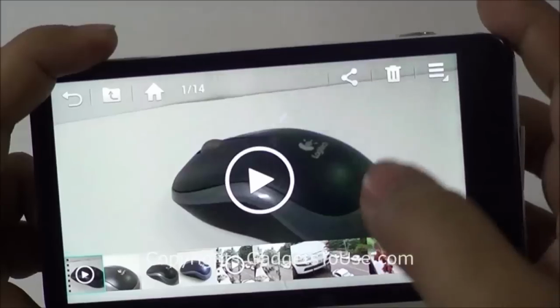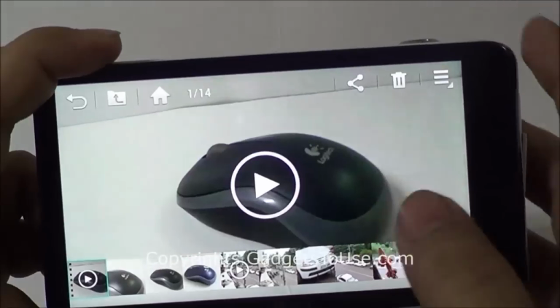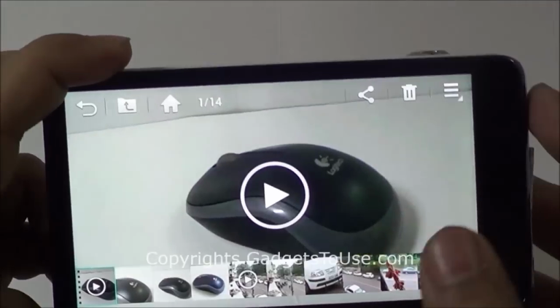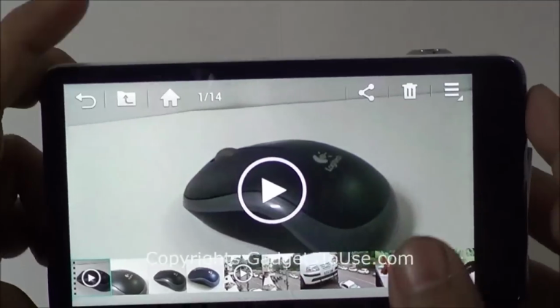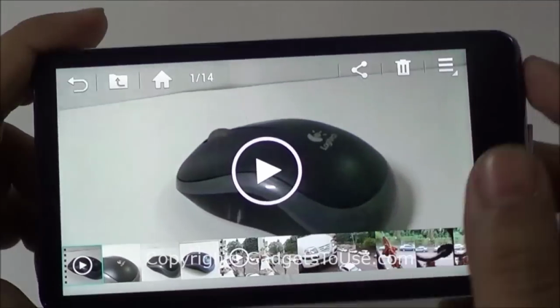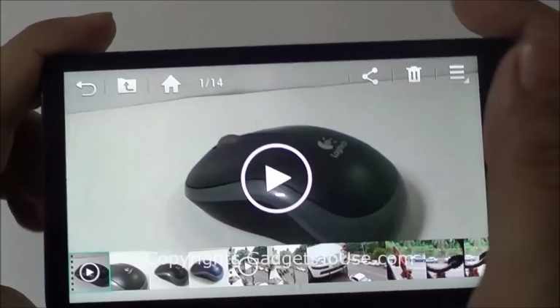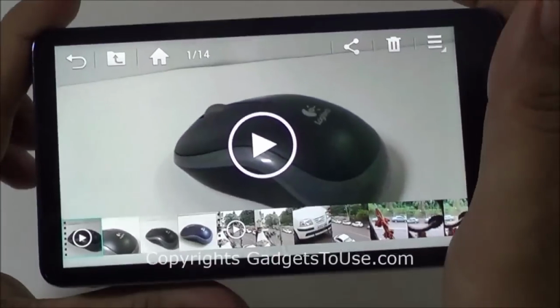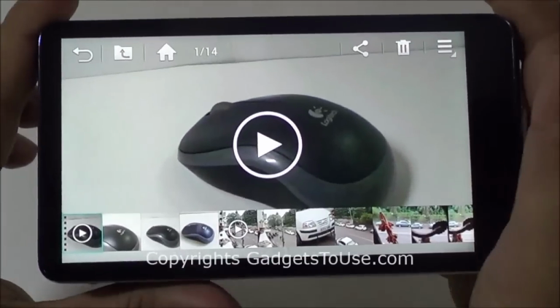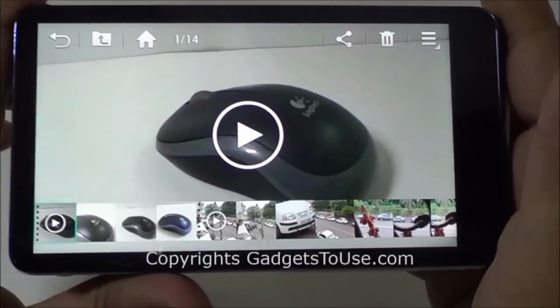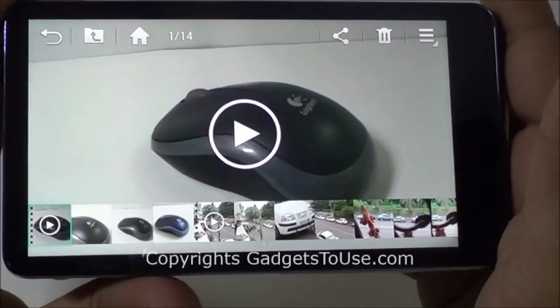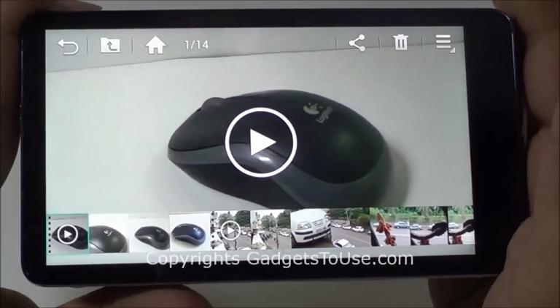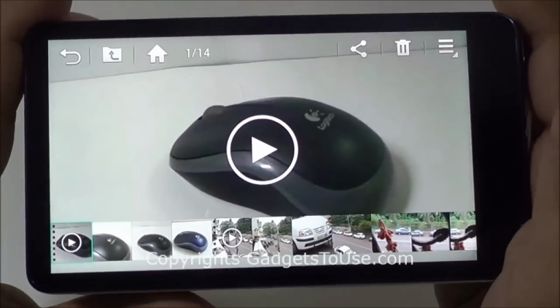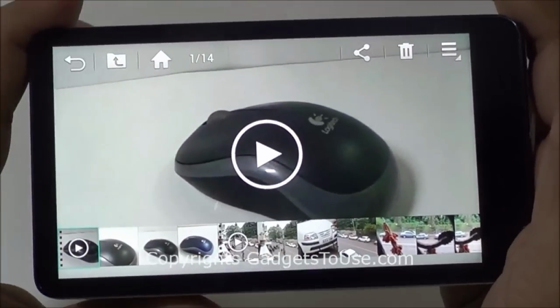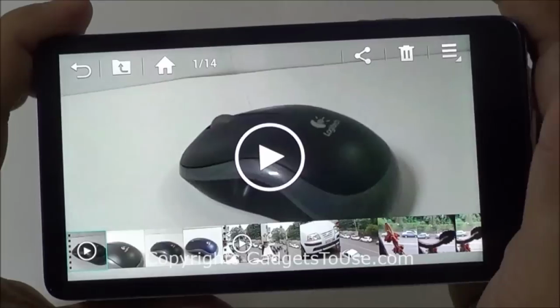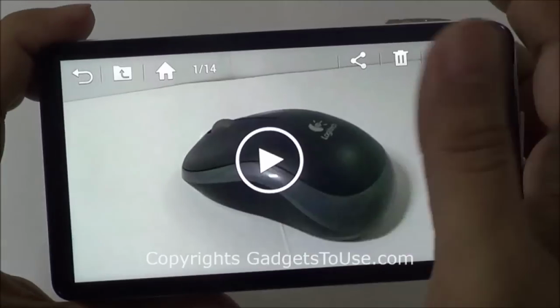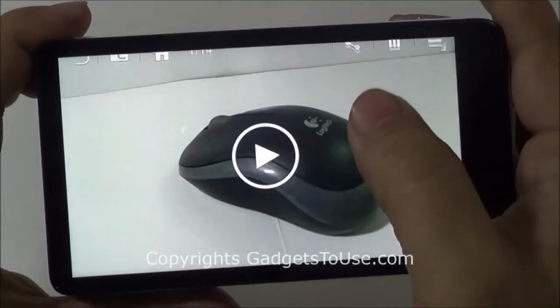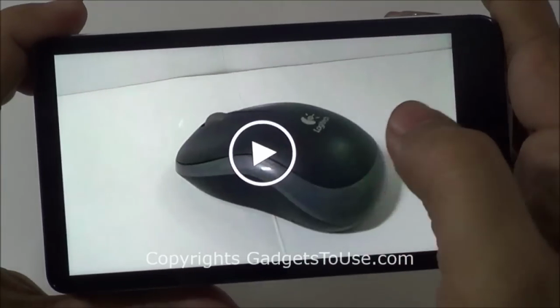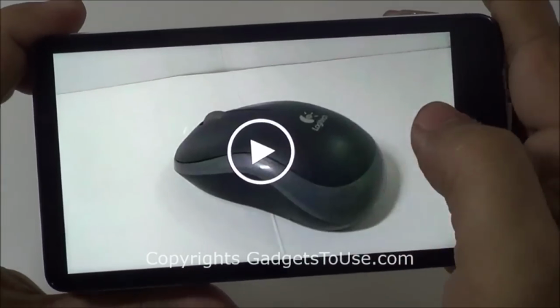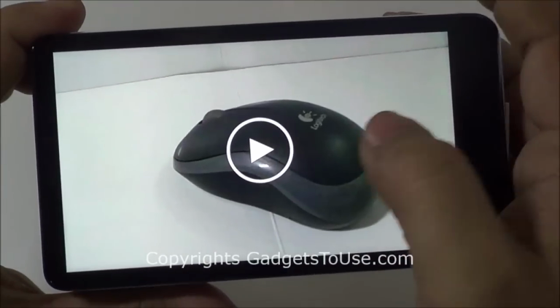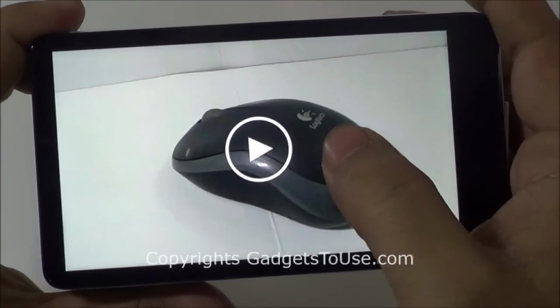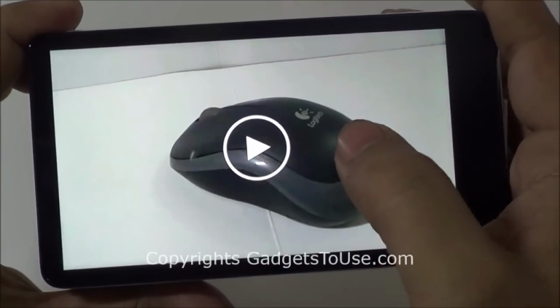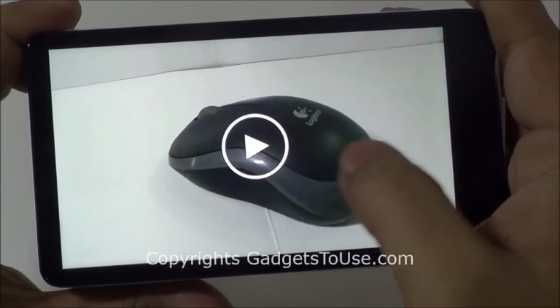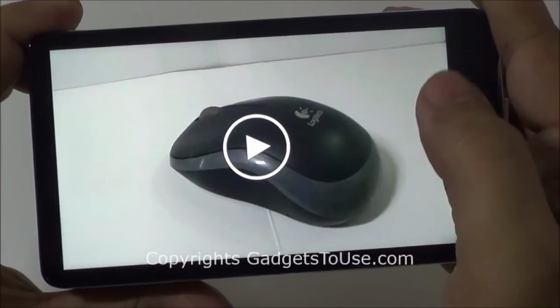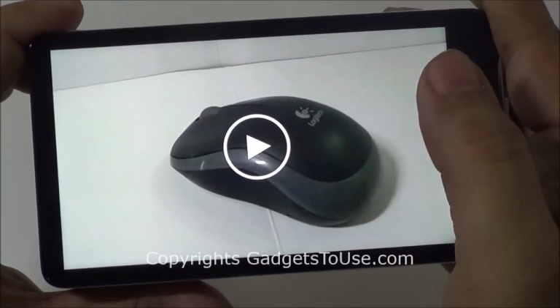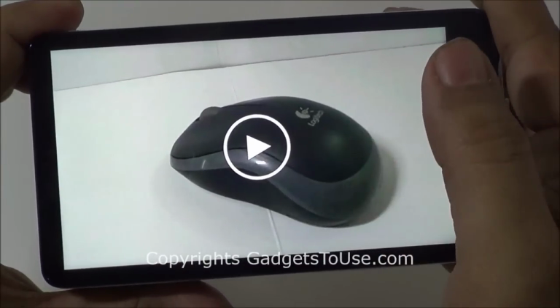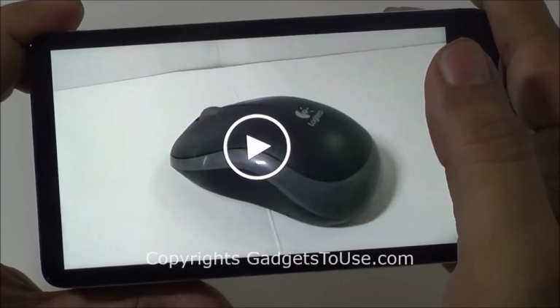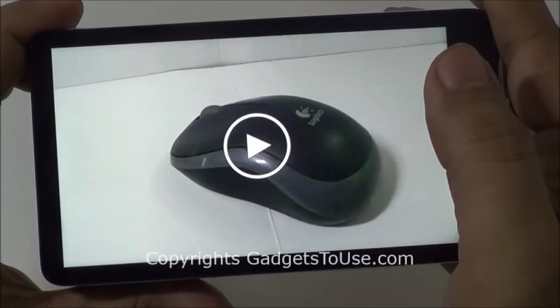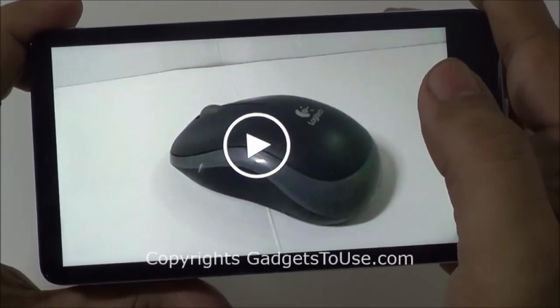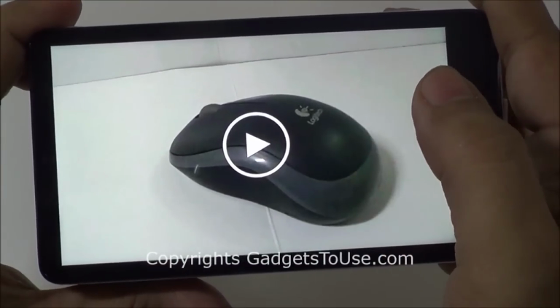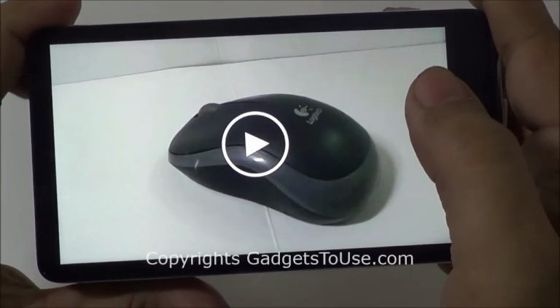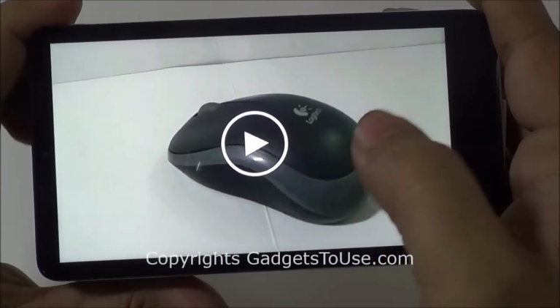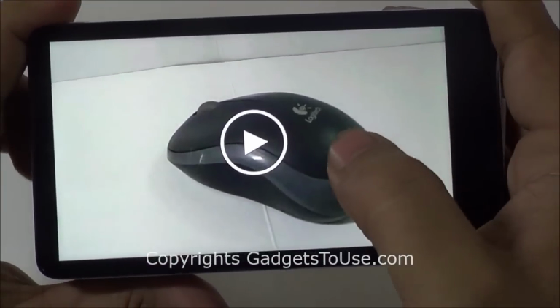These are some of the photos which we have captured. Let me just show you the quality of the photos which you capture on this particular camera.